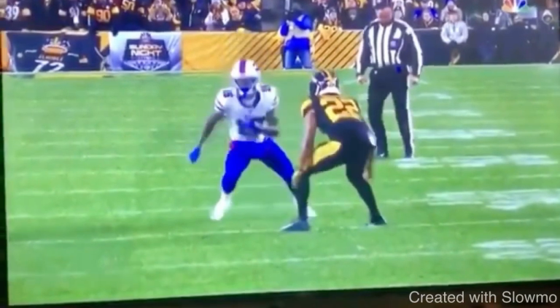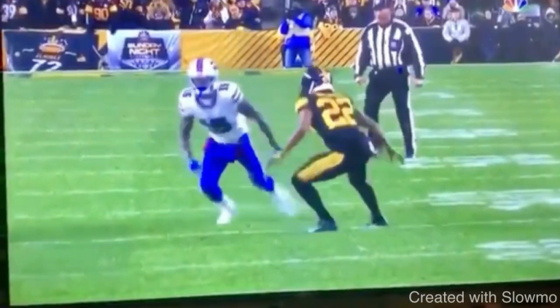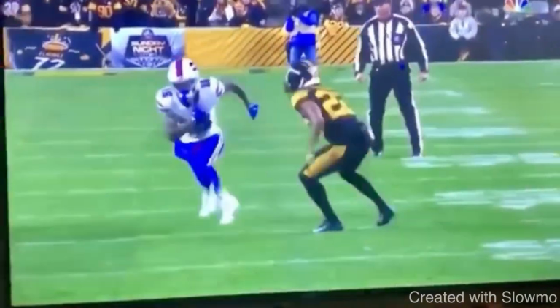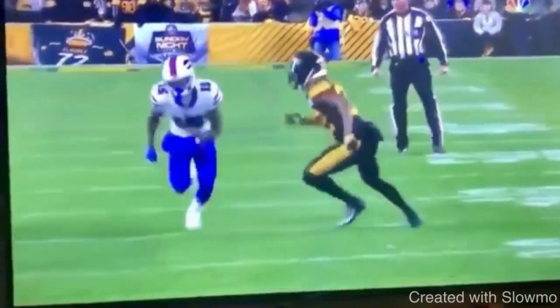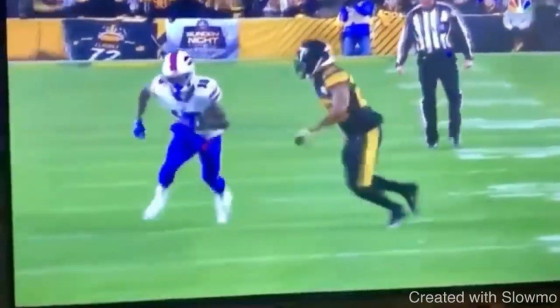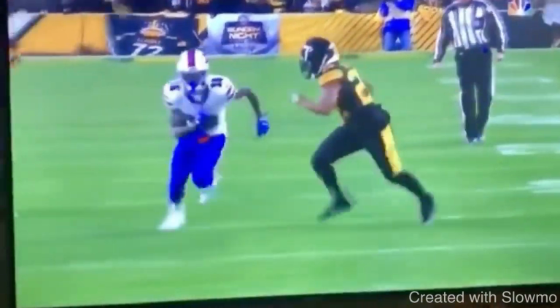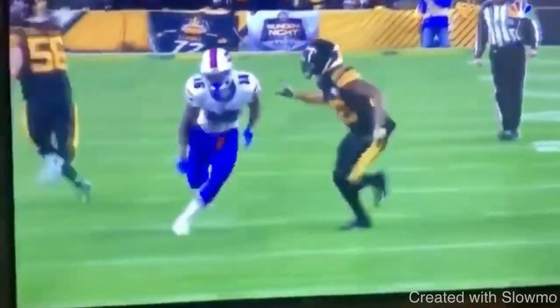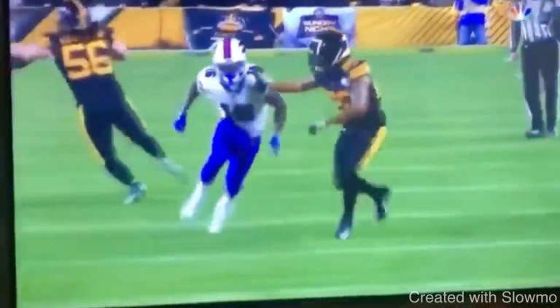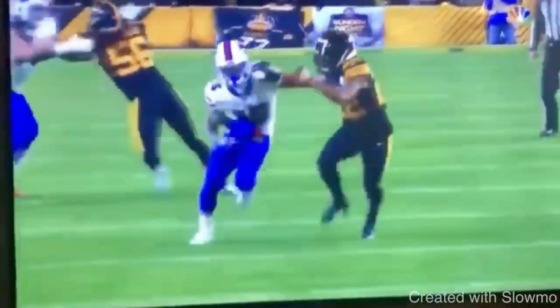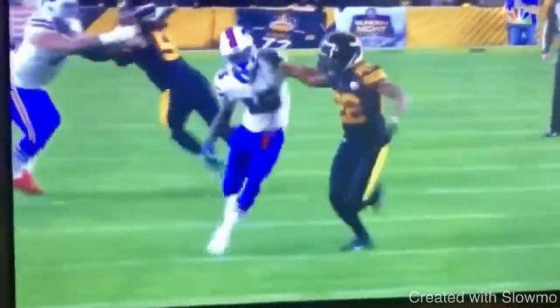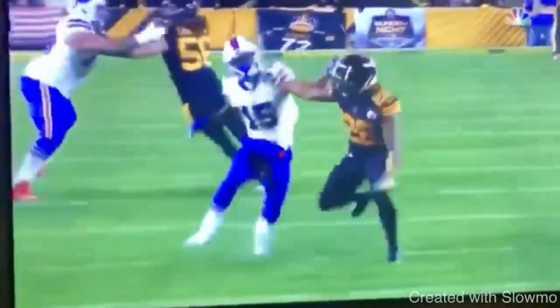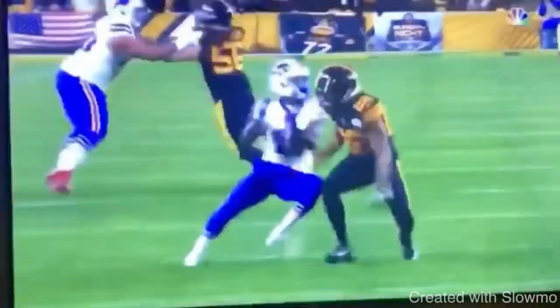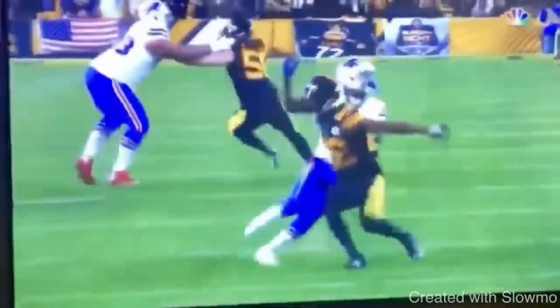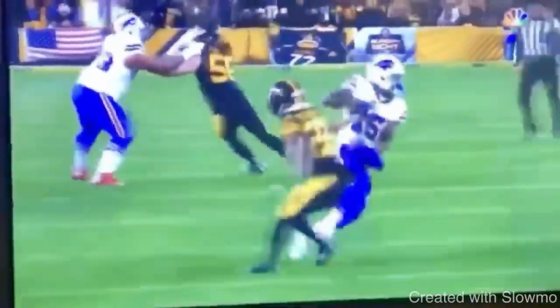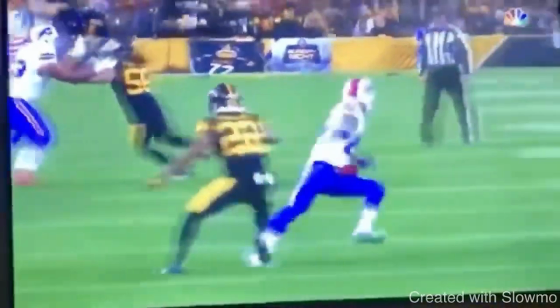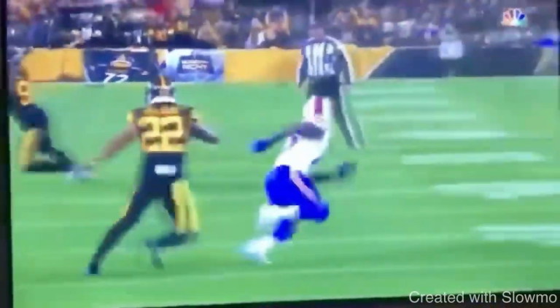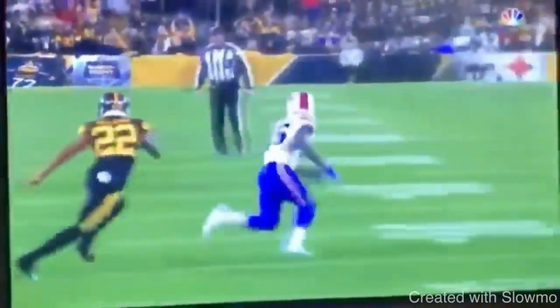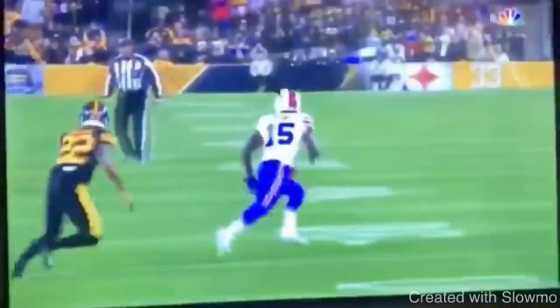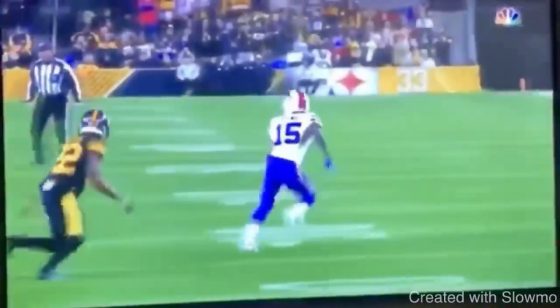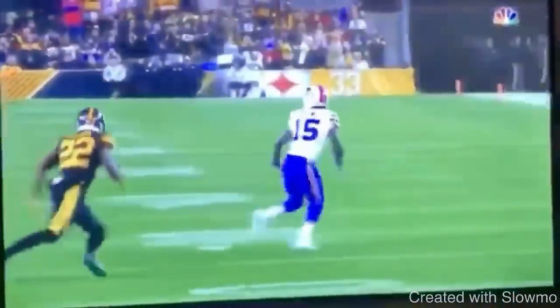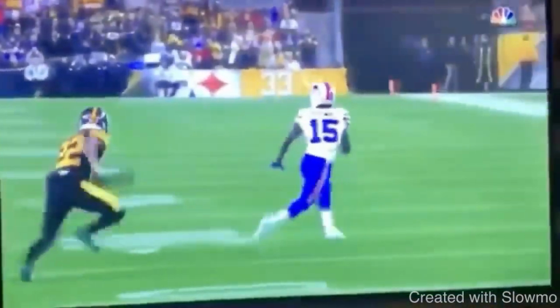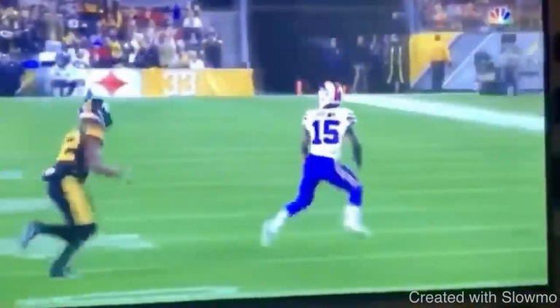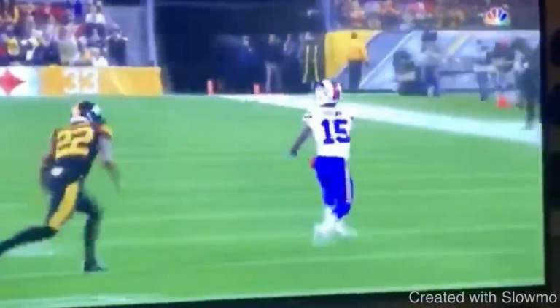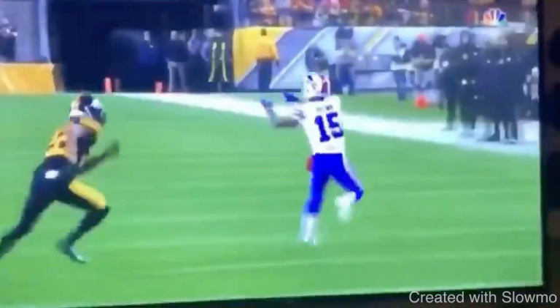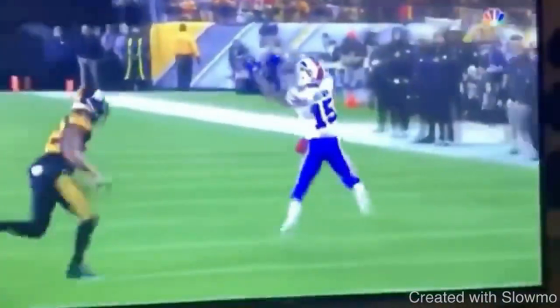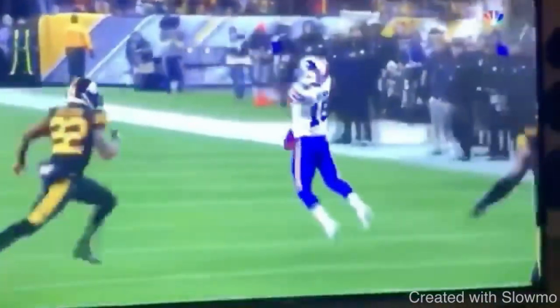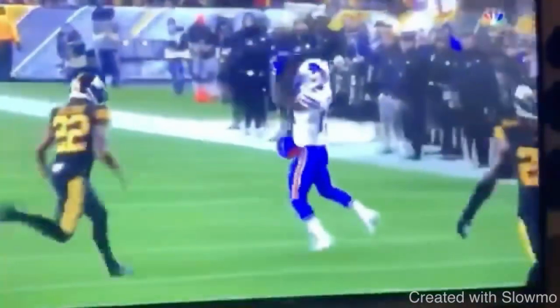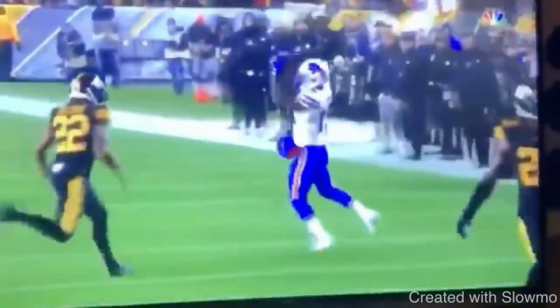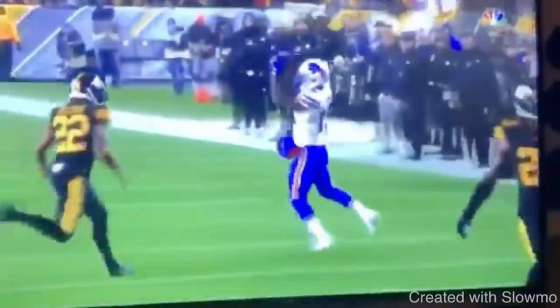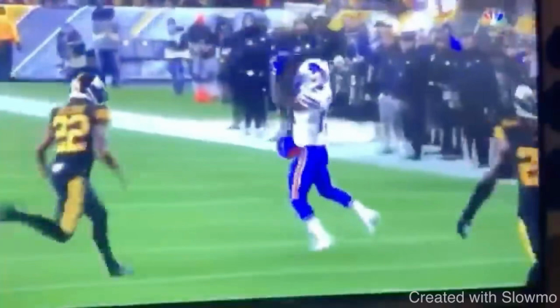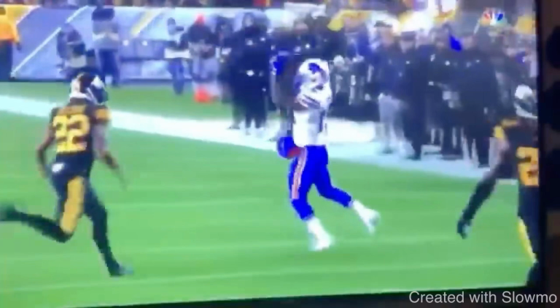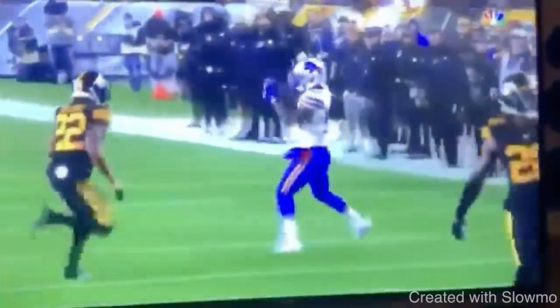He does a great job of taking the inside release, getting the DB to flip those hips, and swatting those hands off to slip back underneath.